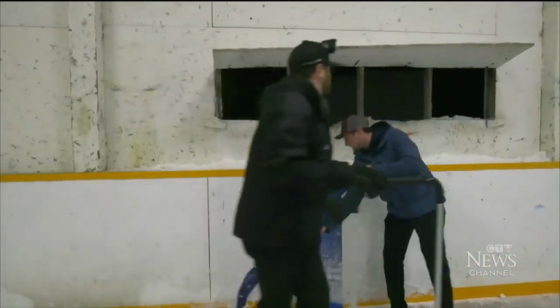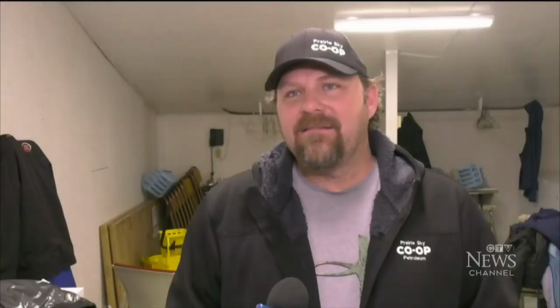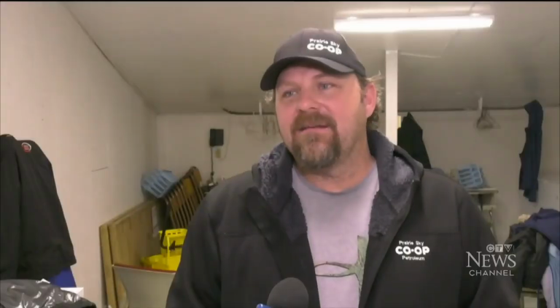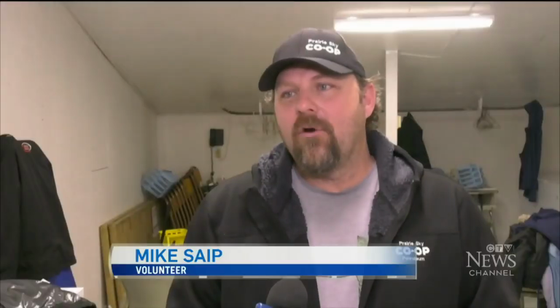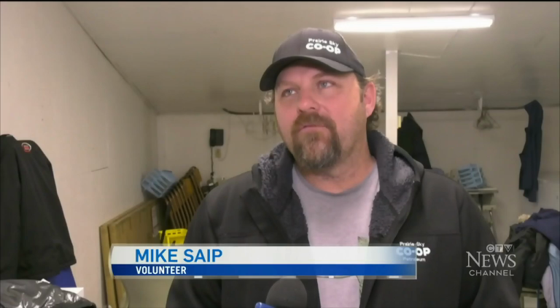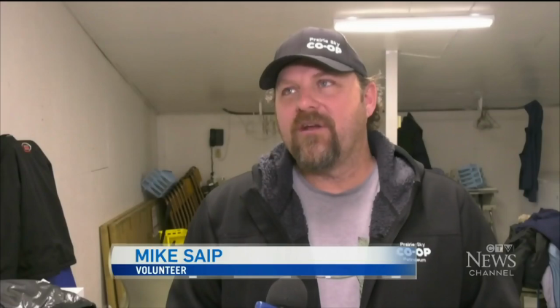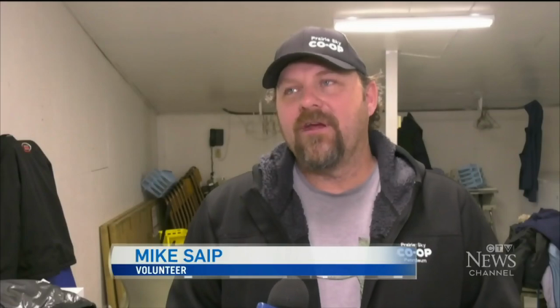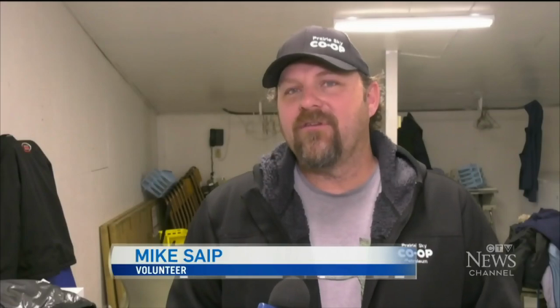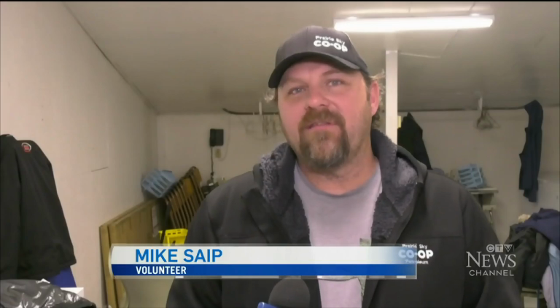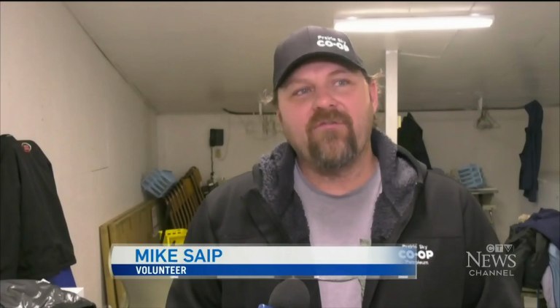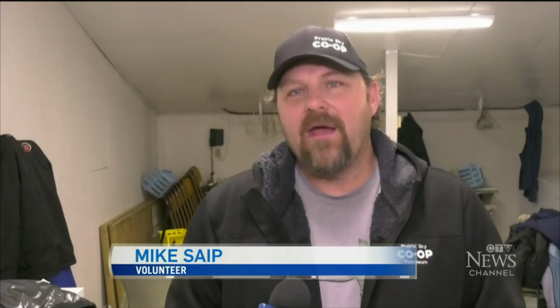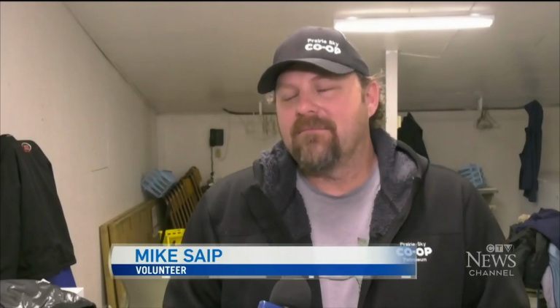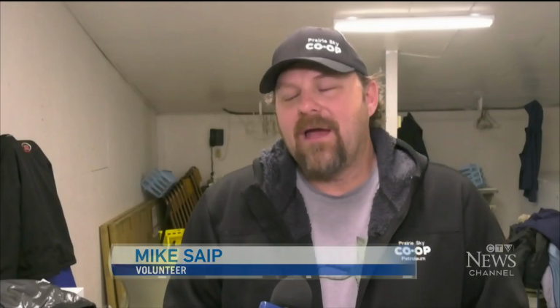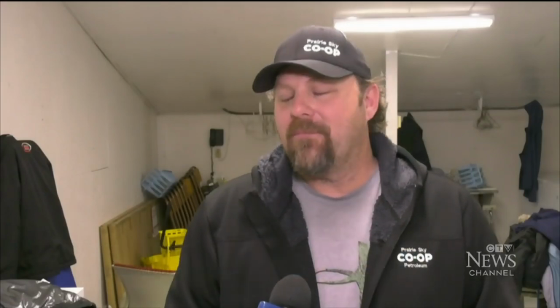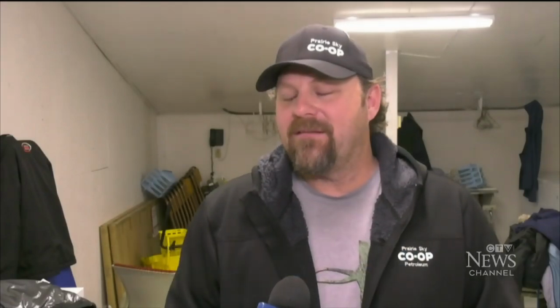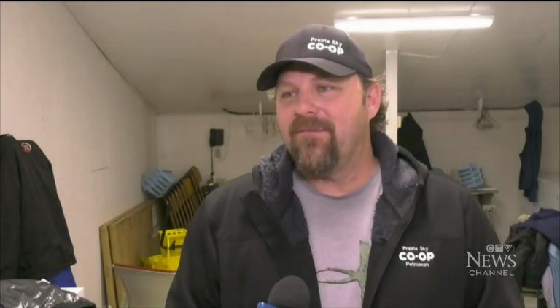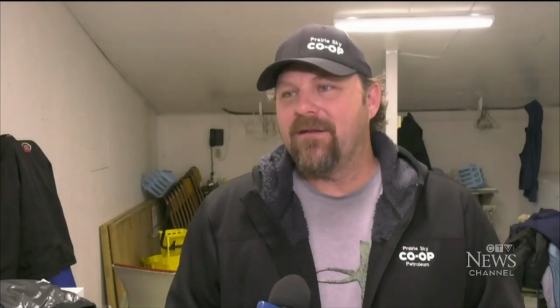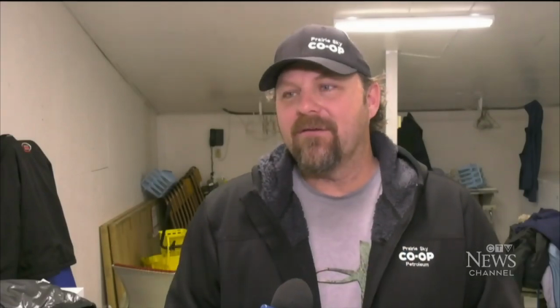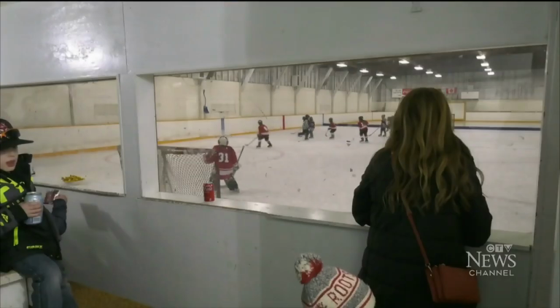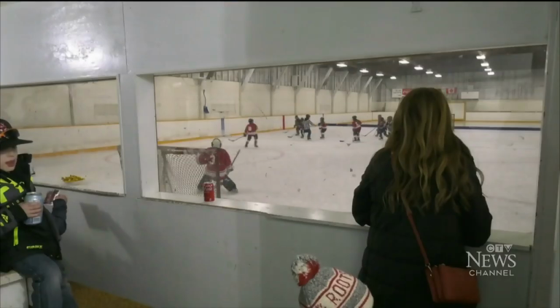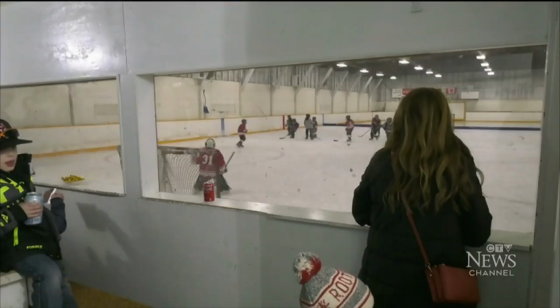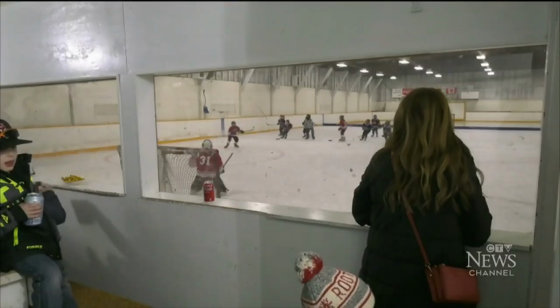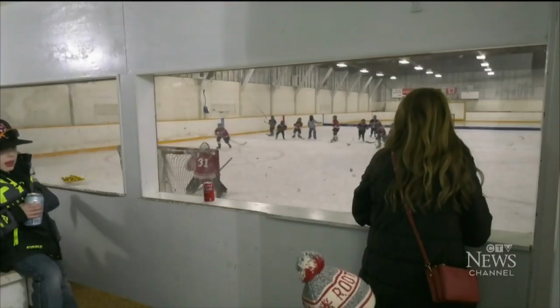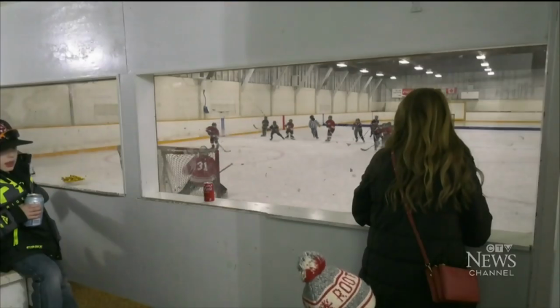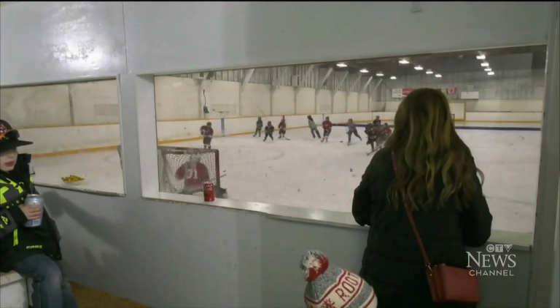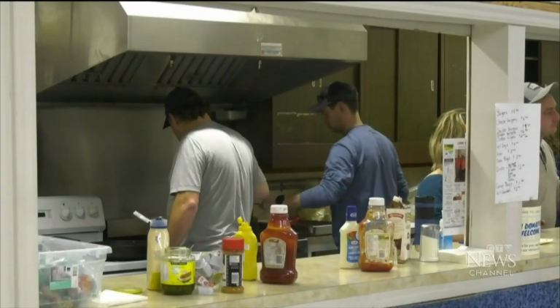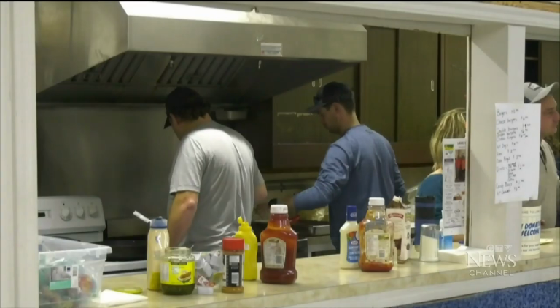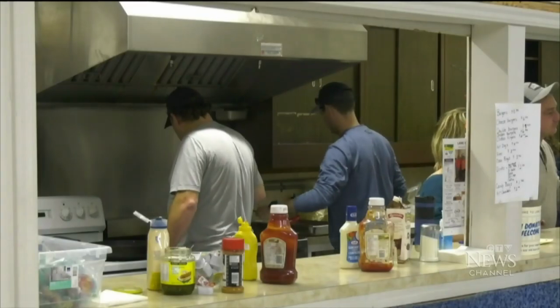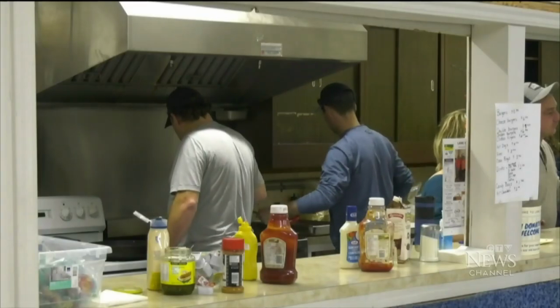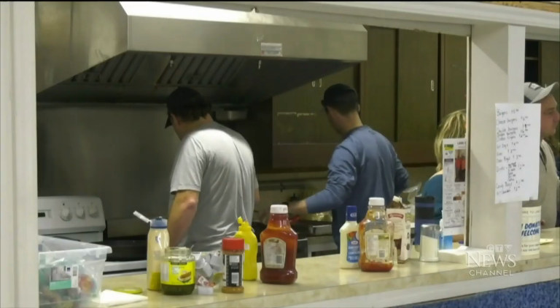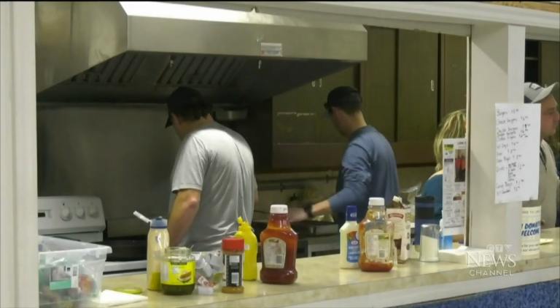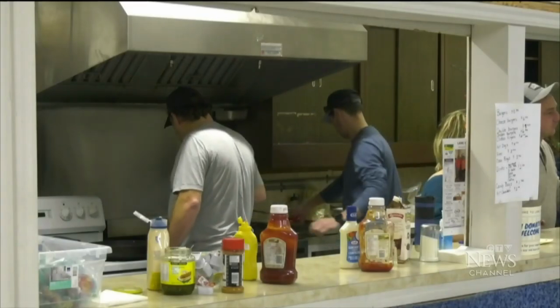I'd like to see it go for generations, and that's why I put my time in here. The Lange rink is run on volunteer power. Time helps, but money keeps the rink running.